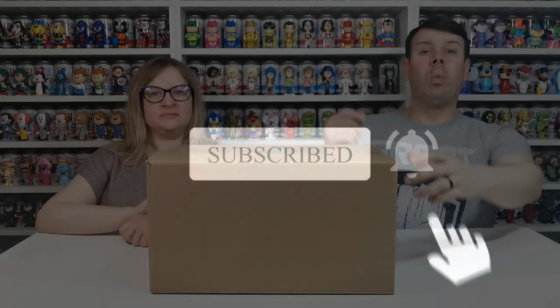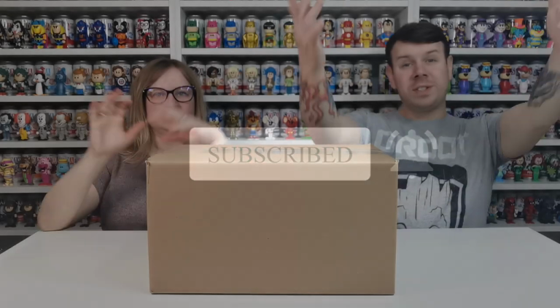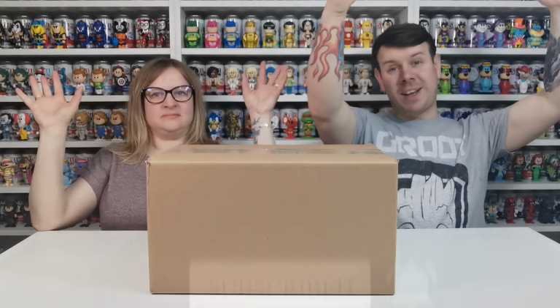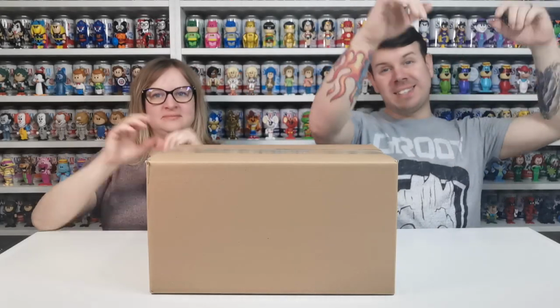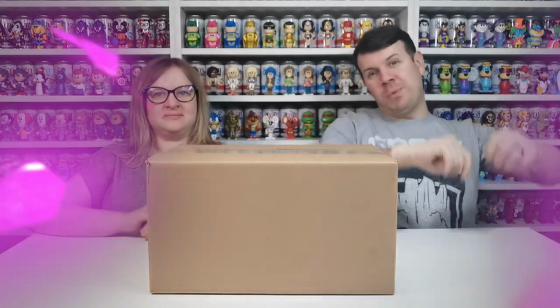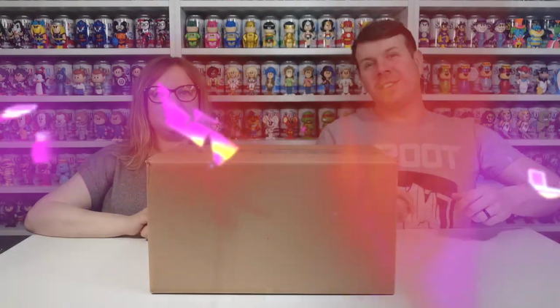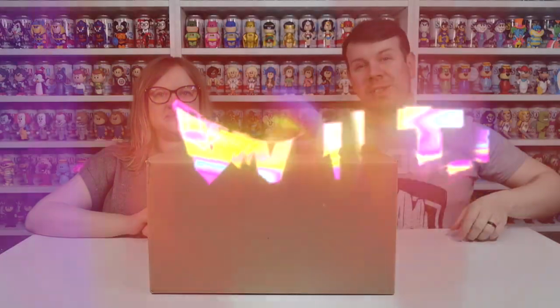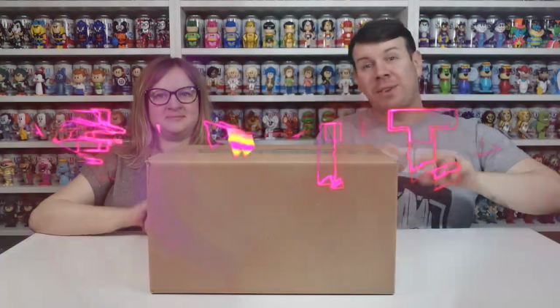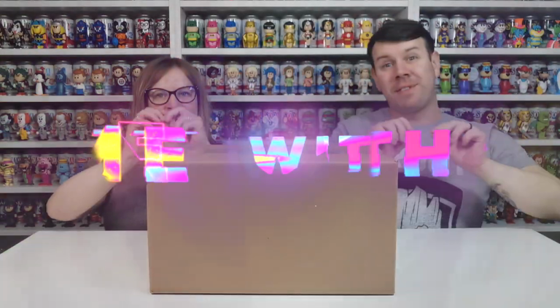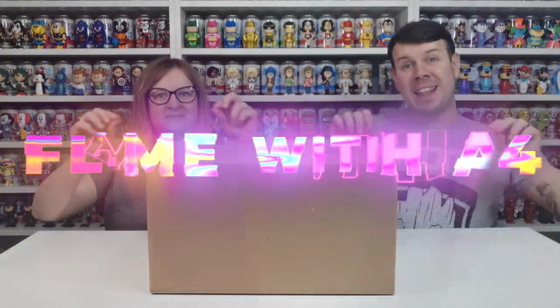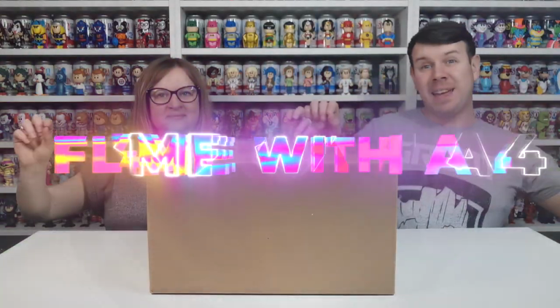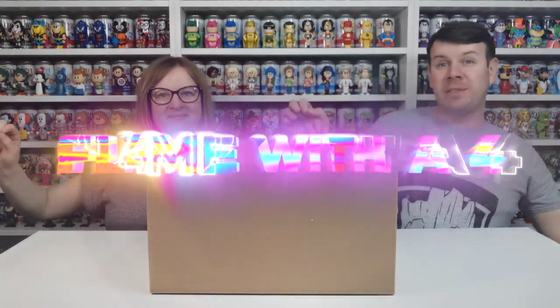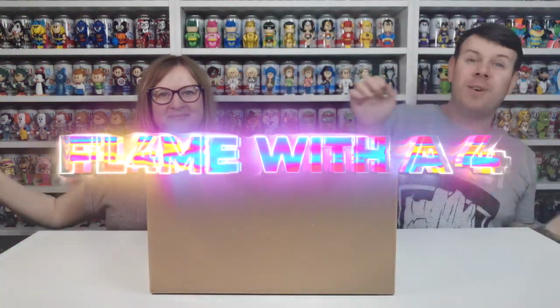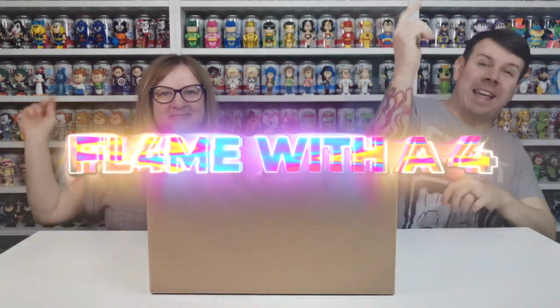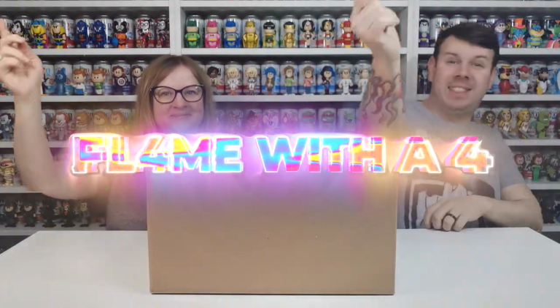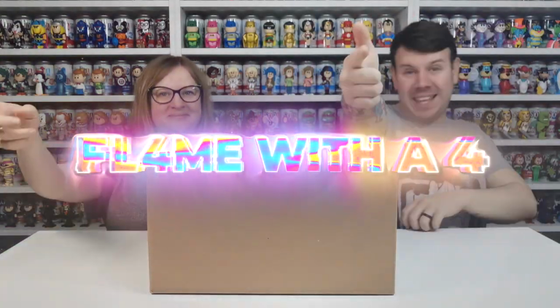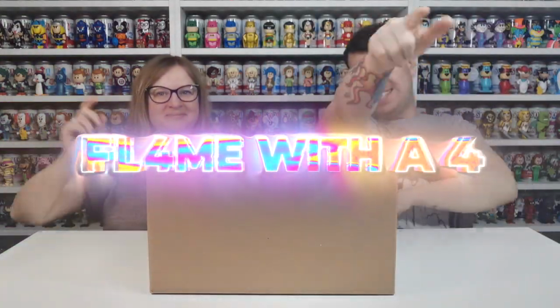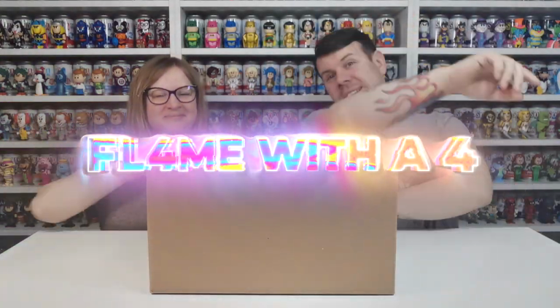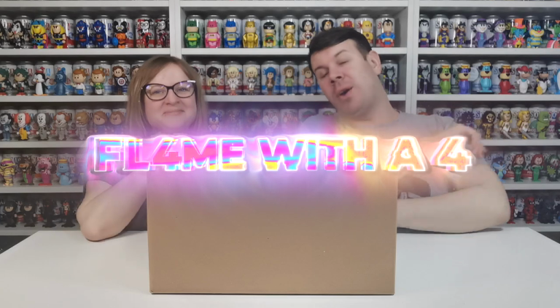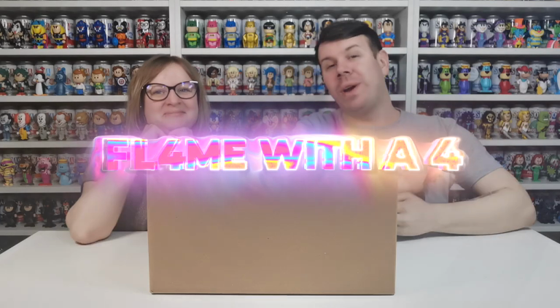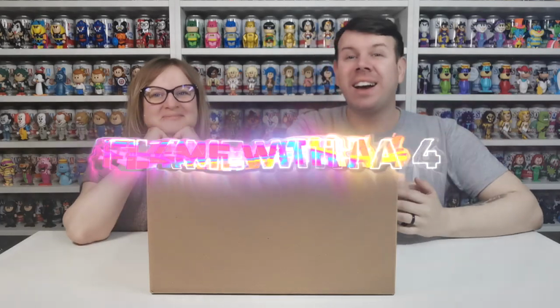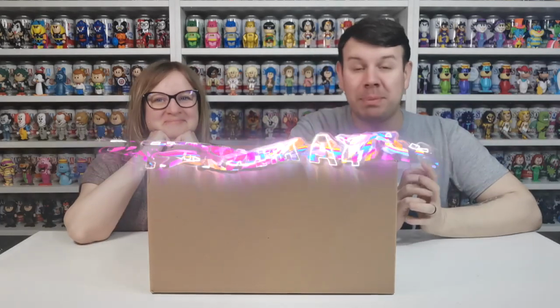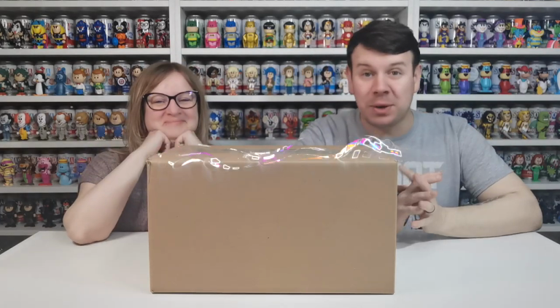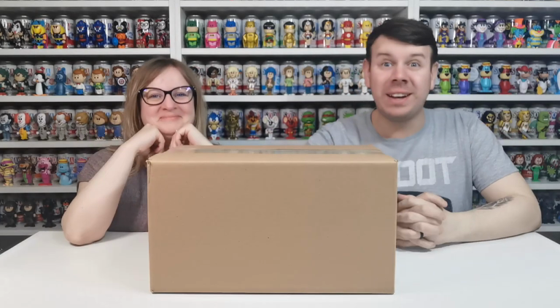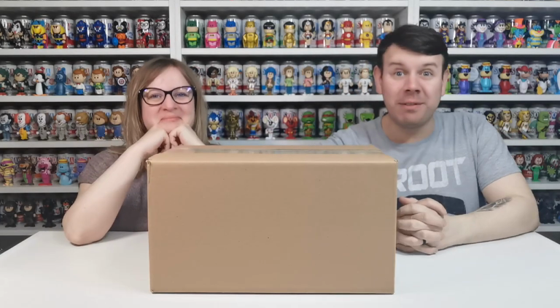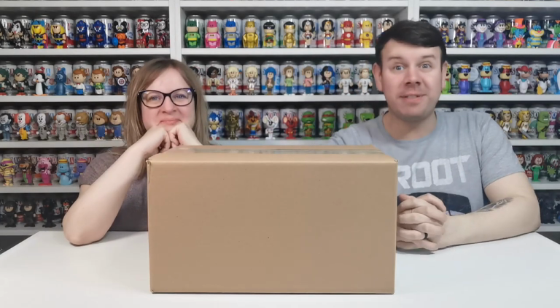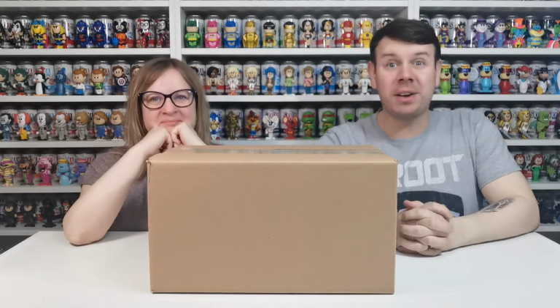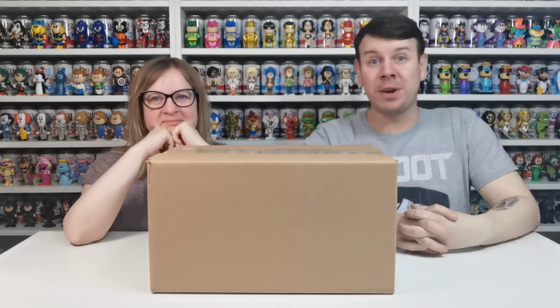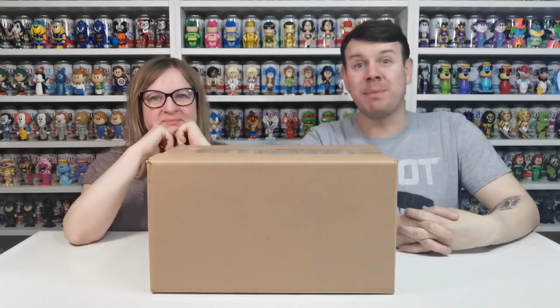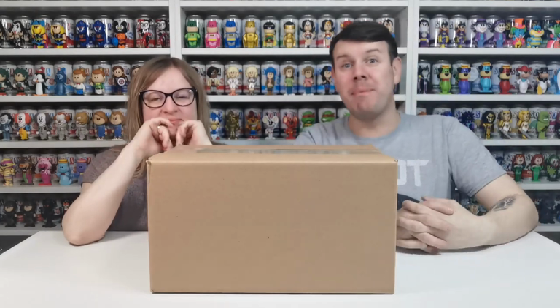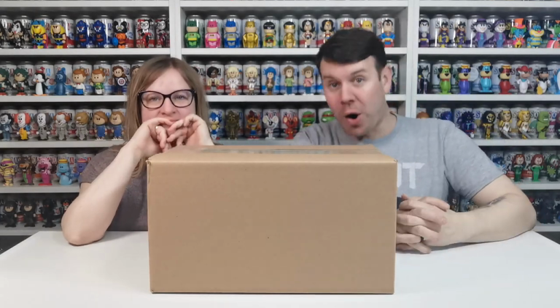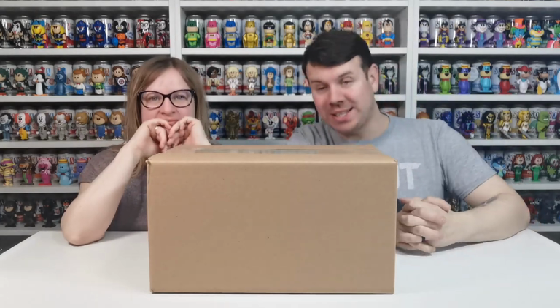What's up guys and welcome to my channel Flame with a 4. In this video we are going to be doing another Funko Europe unboxing.